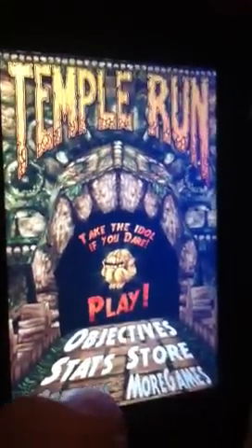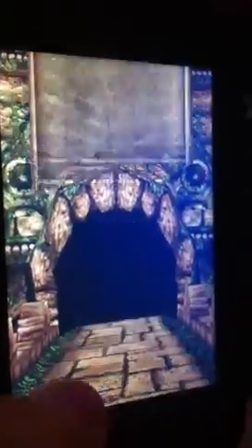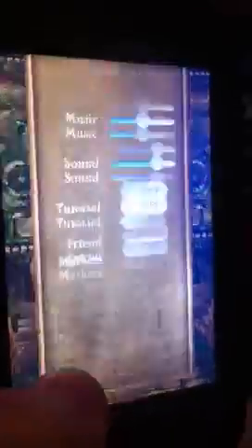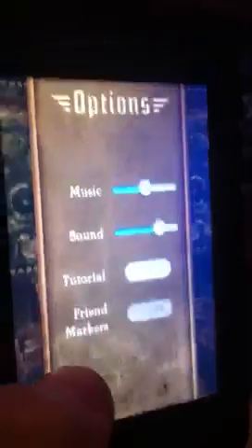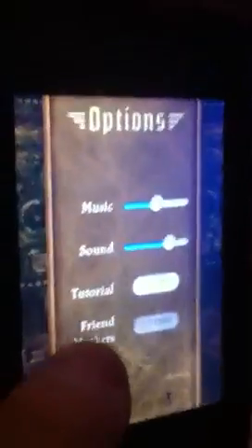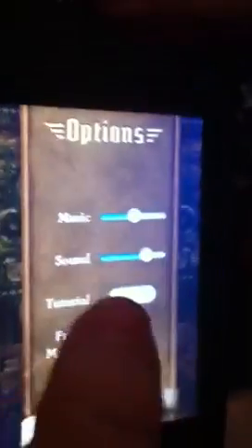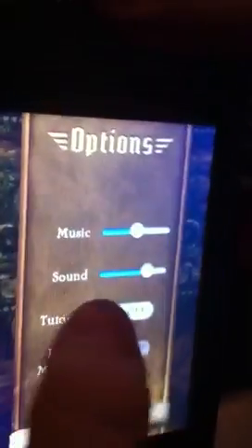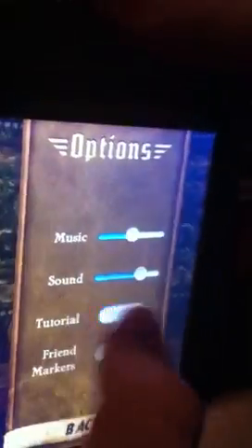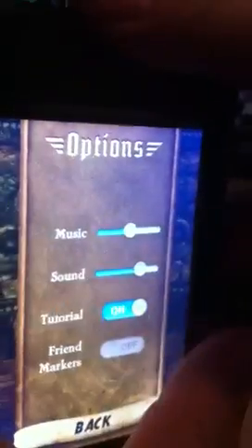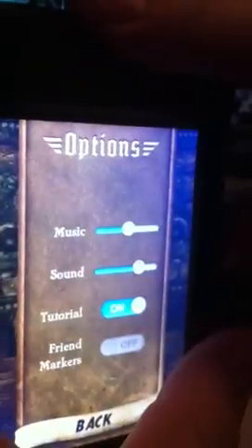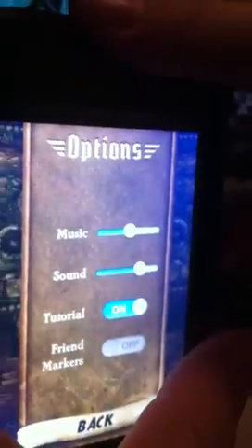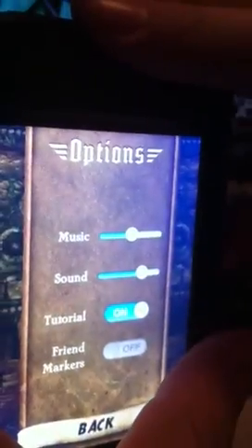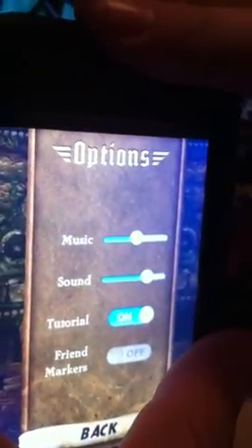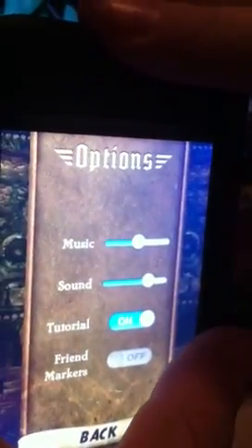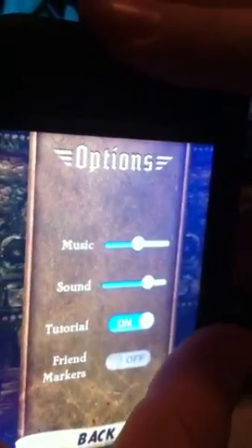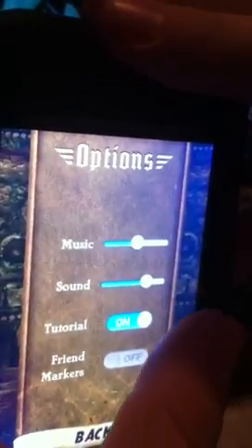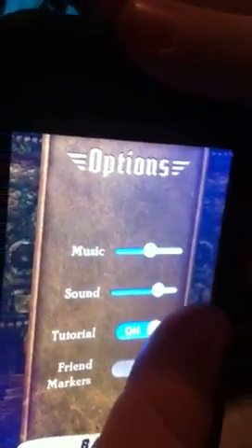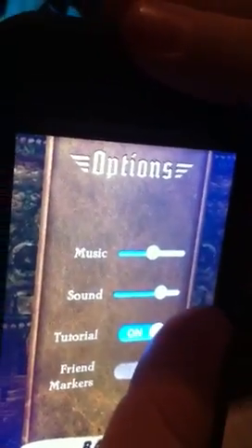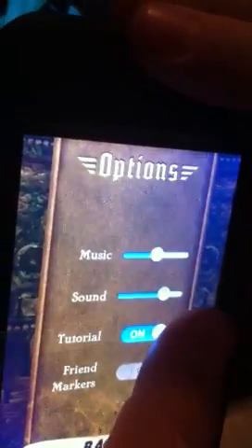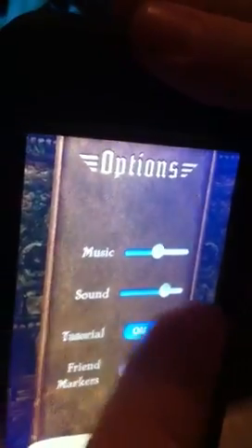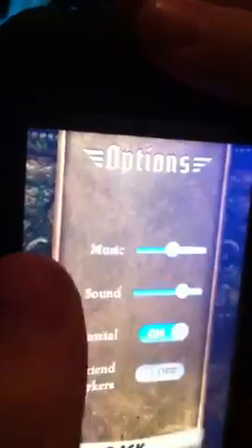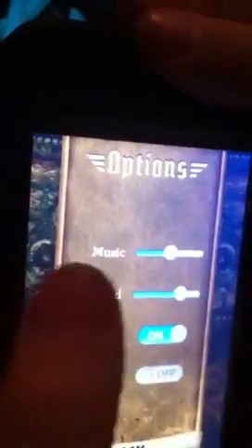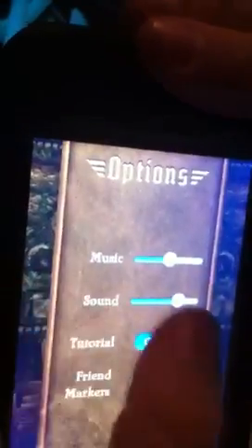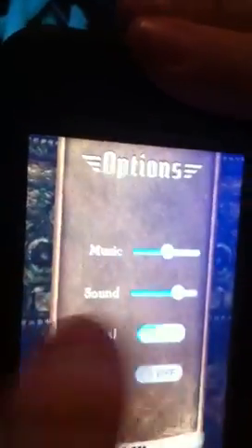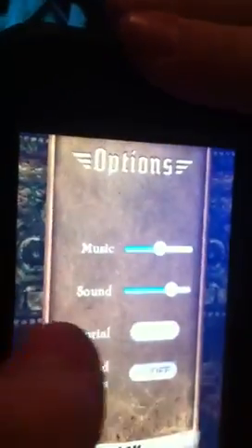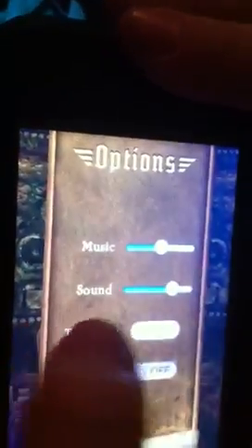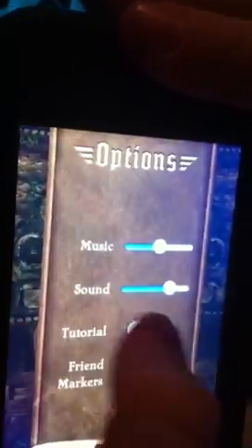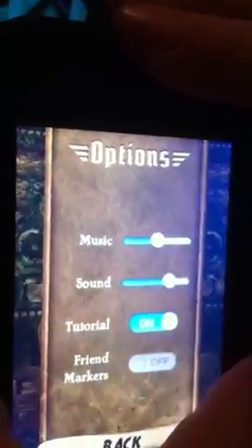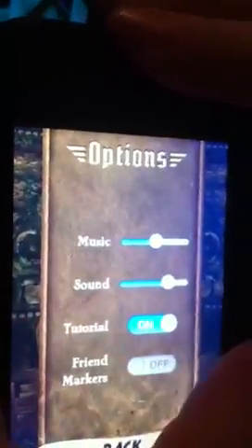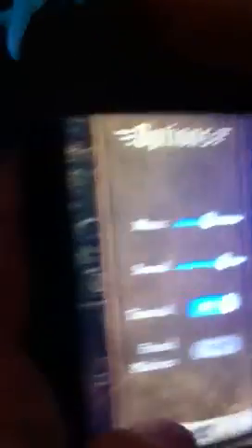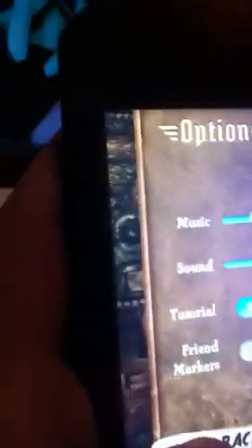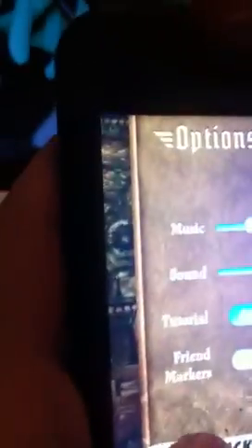Go to Options, turn the tutorial on. And if the tutorial is already on, turn it off, then turn it back on.